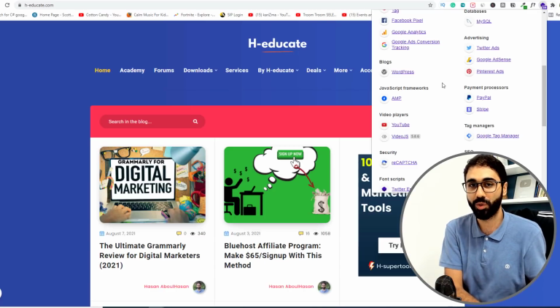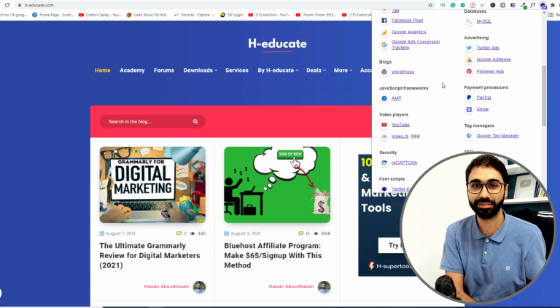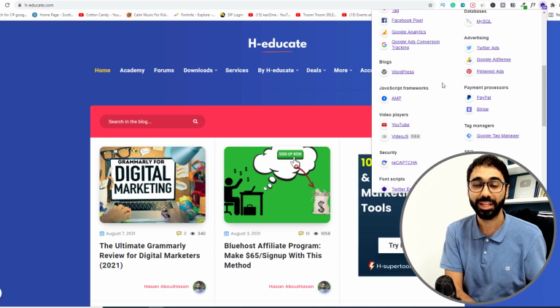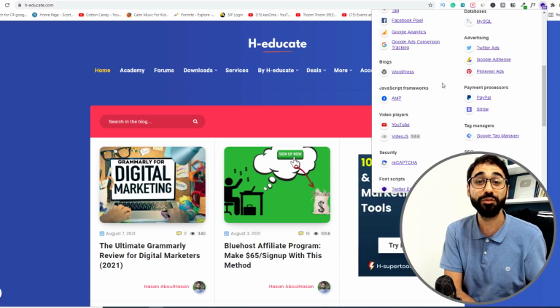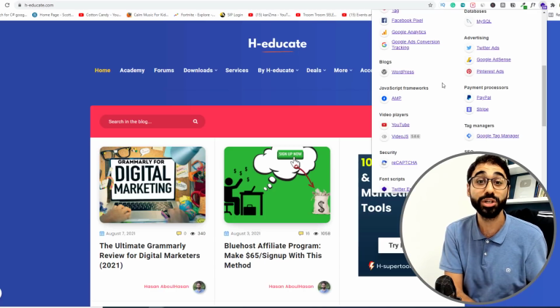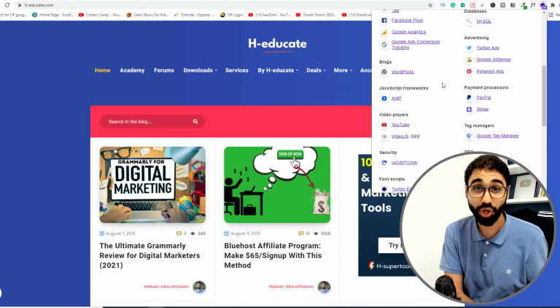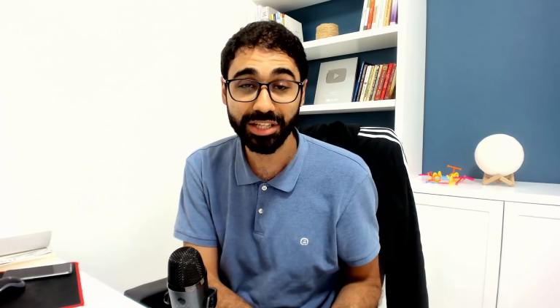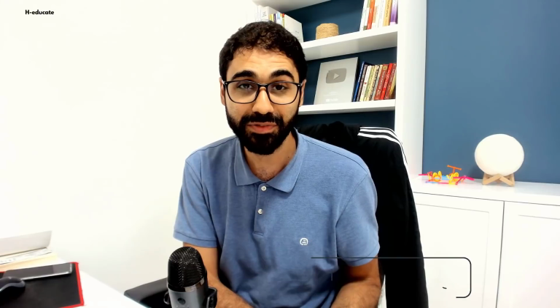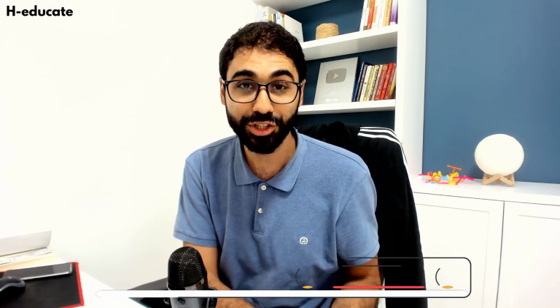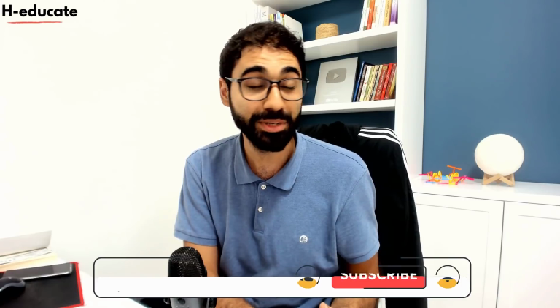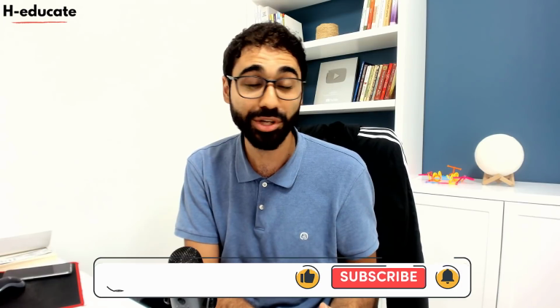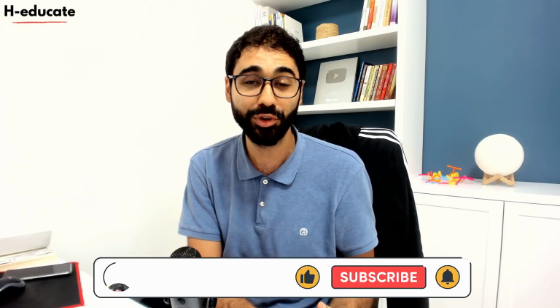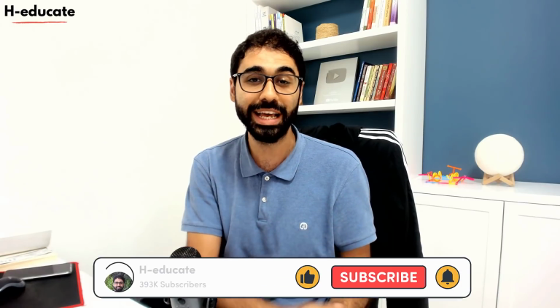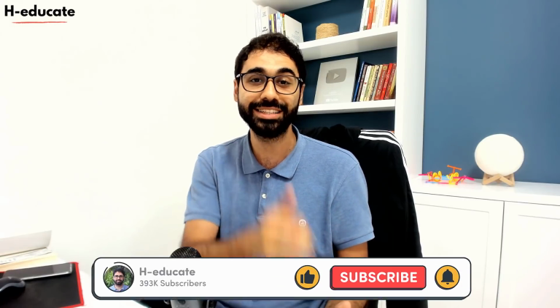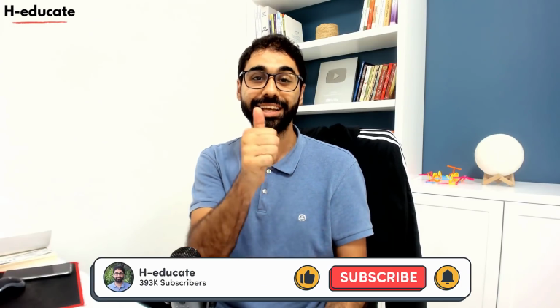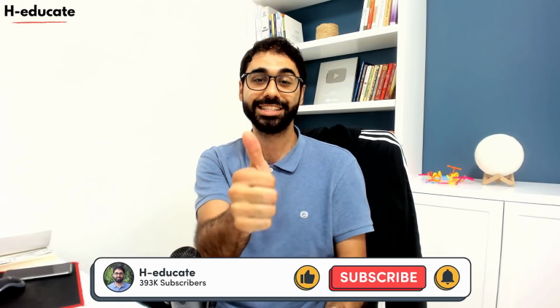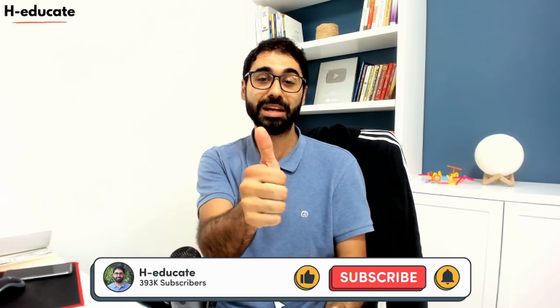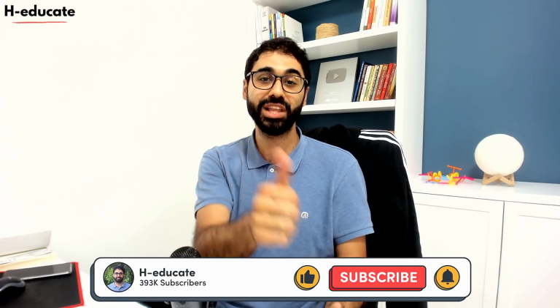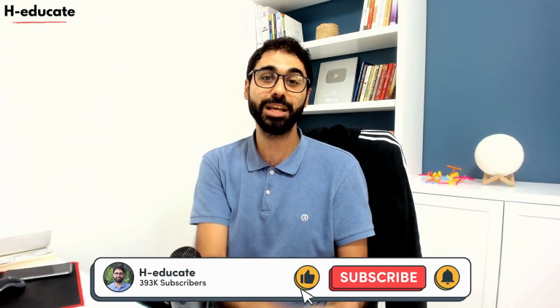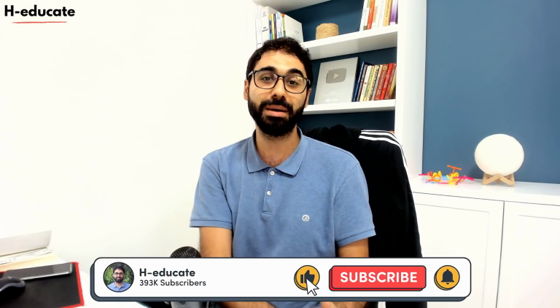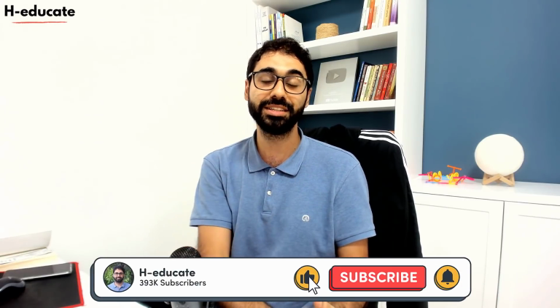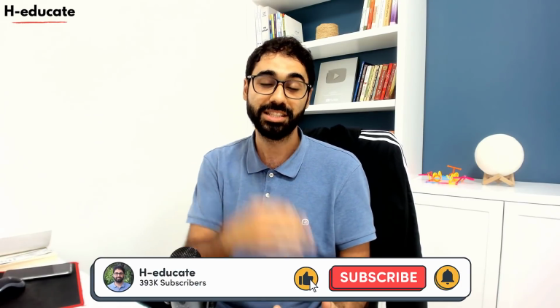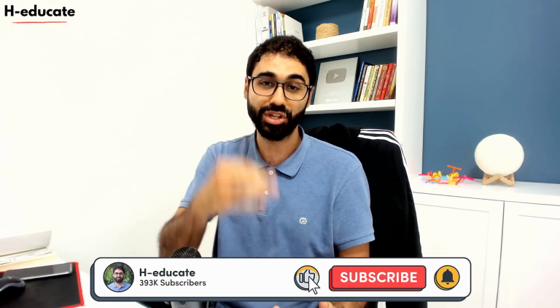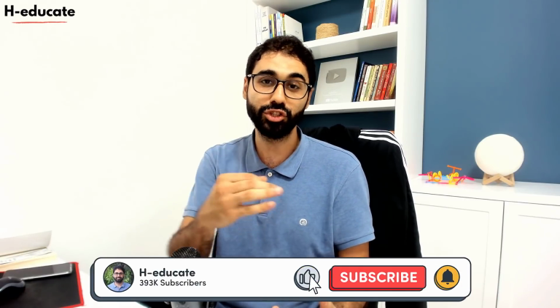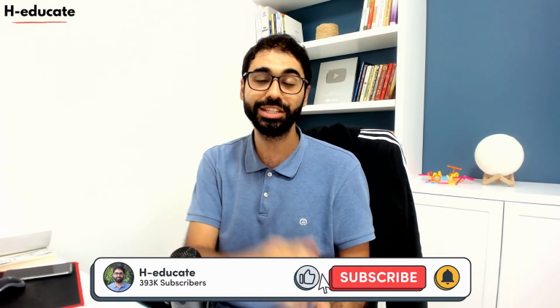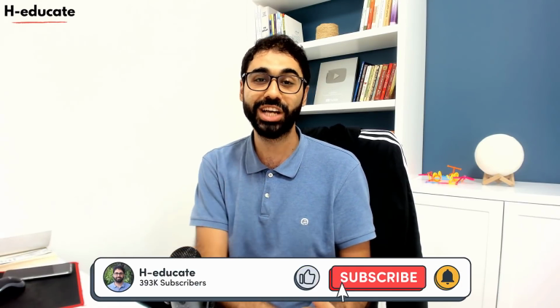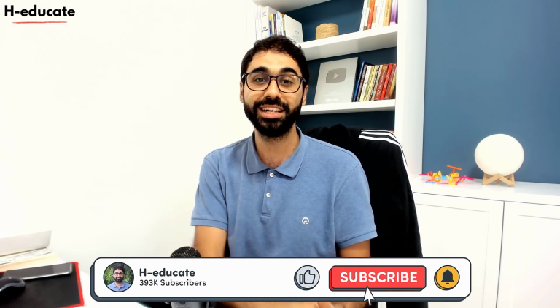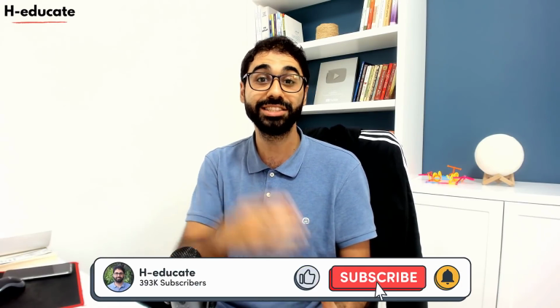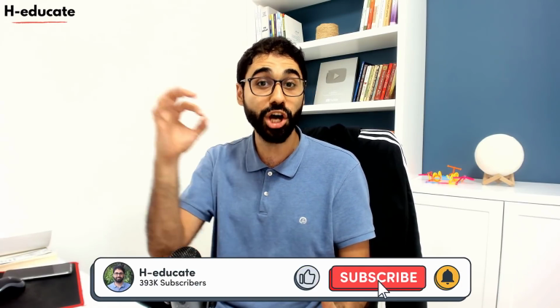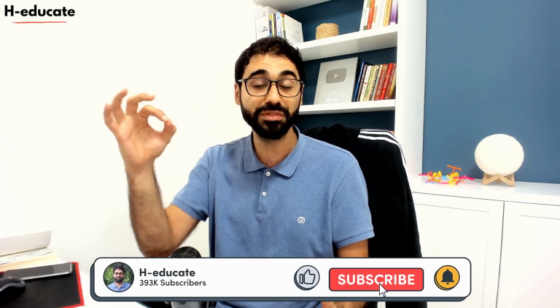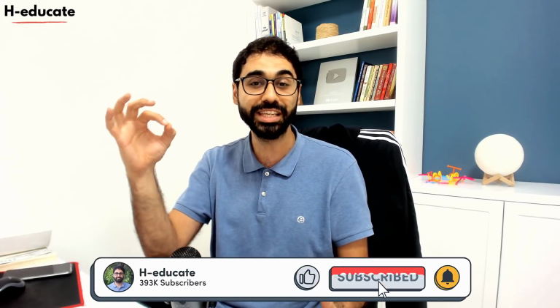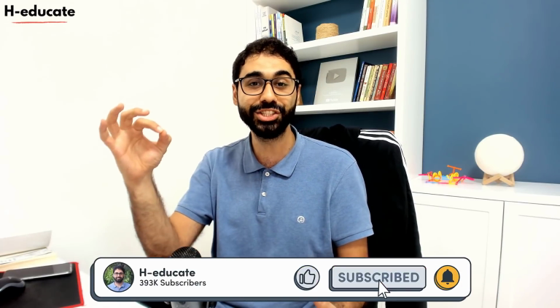If you enjoyed this video, please don't forget to smash the like button, subscribe to my channel, and turn on notifications to get every new update almost every day. See you later.